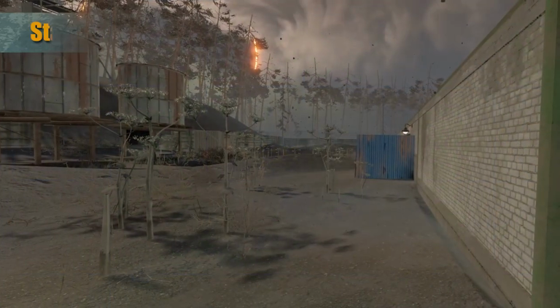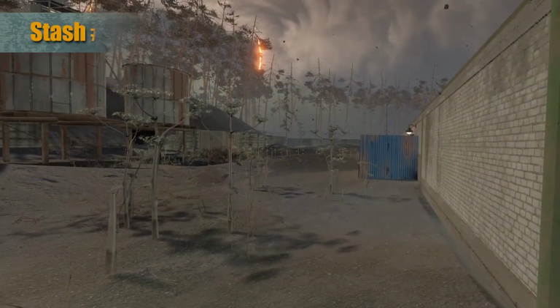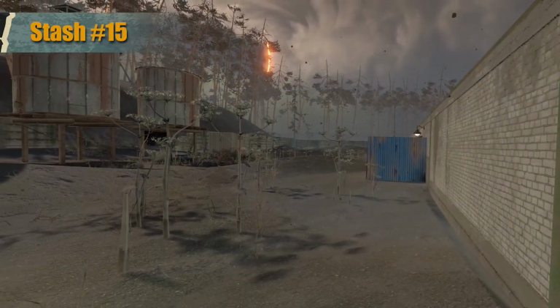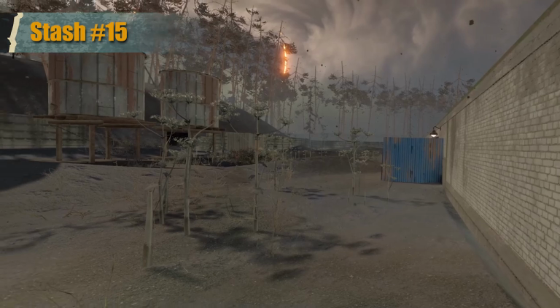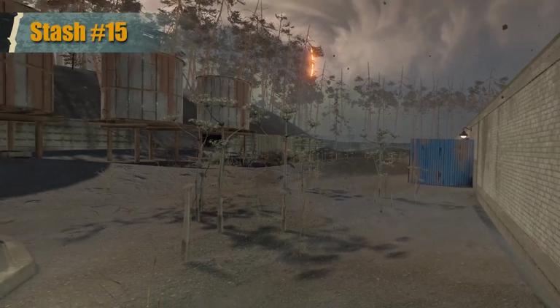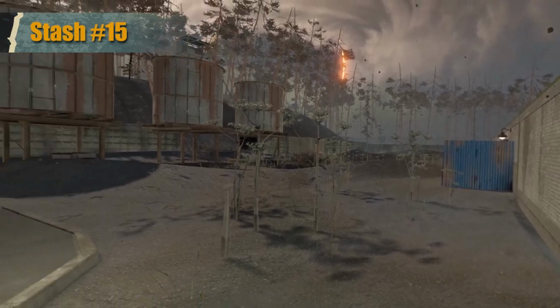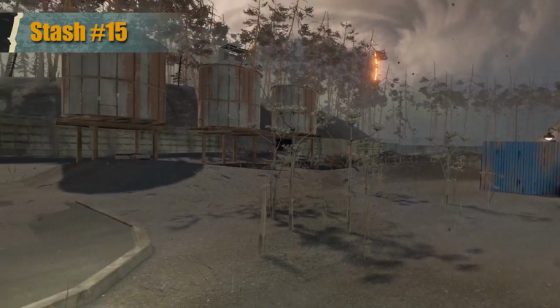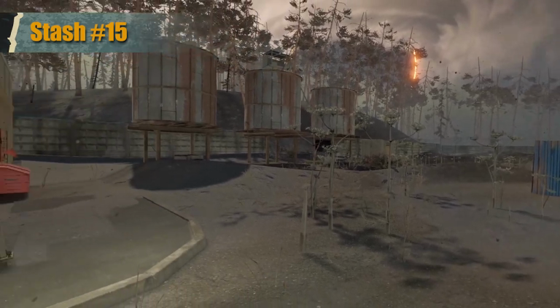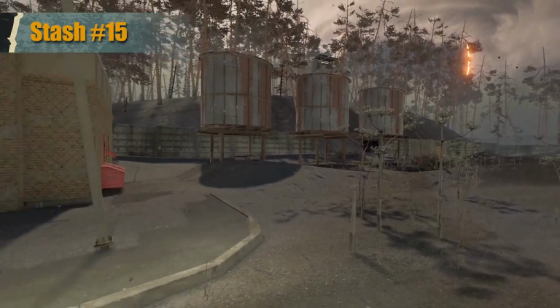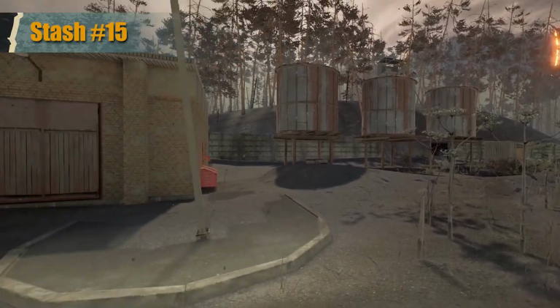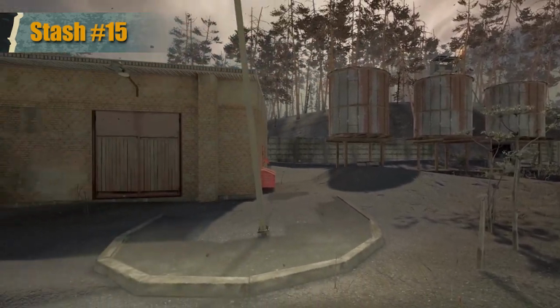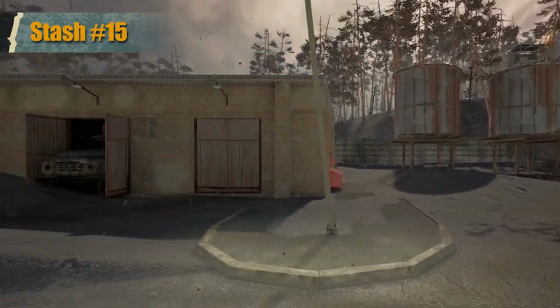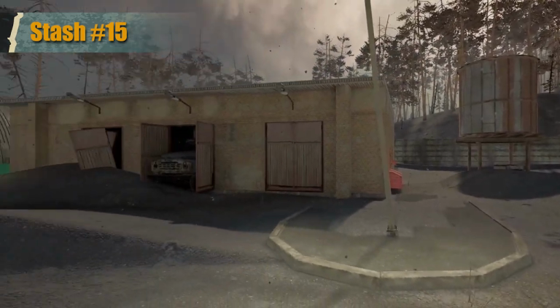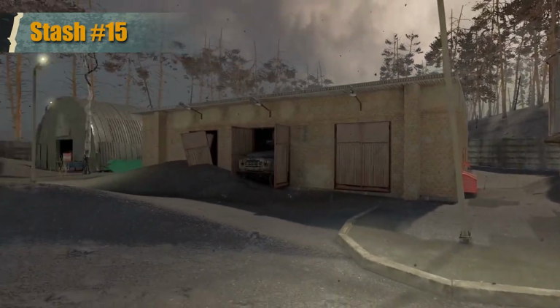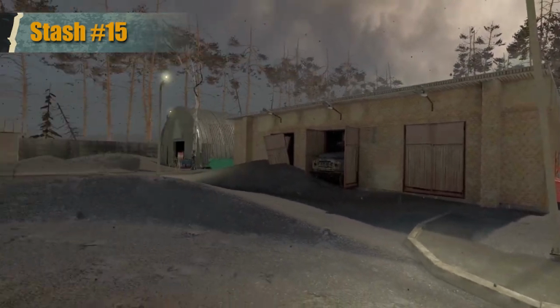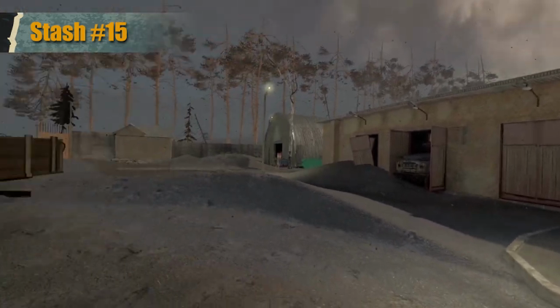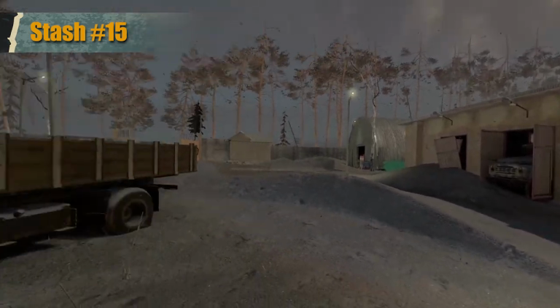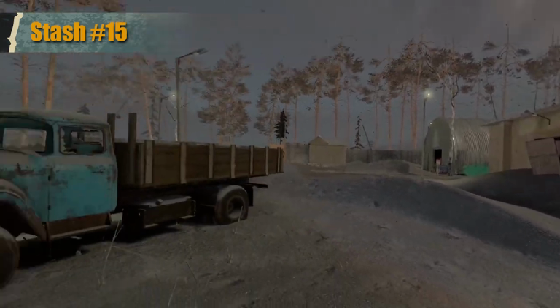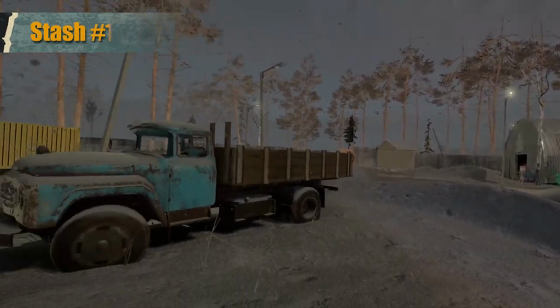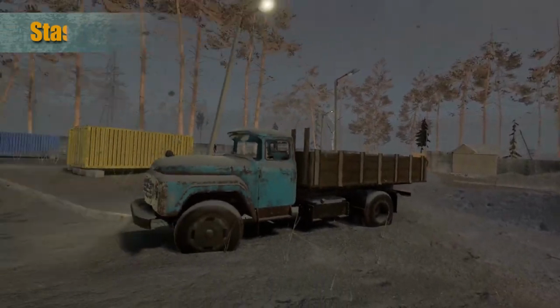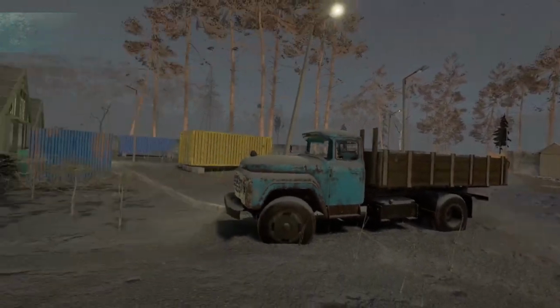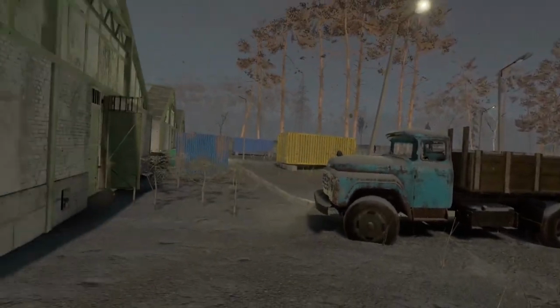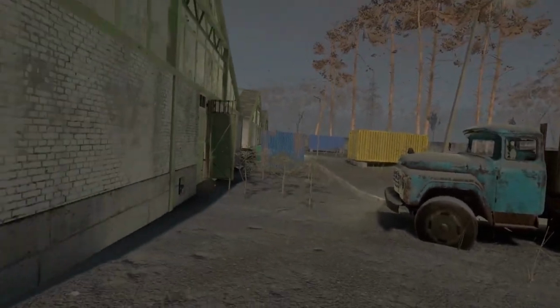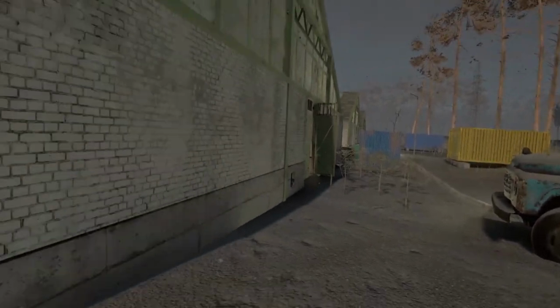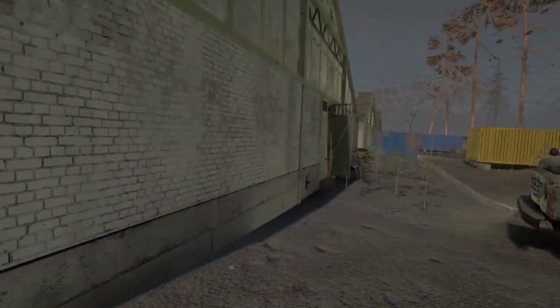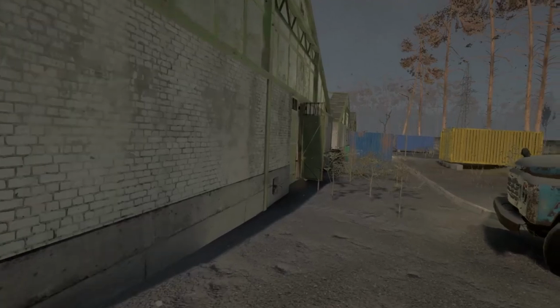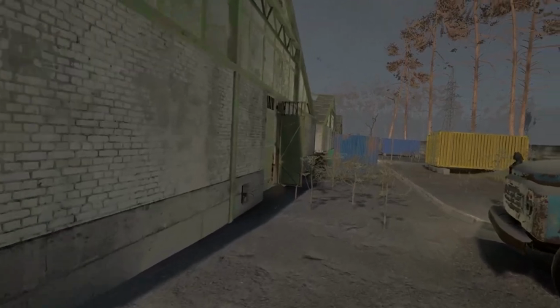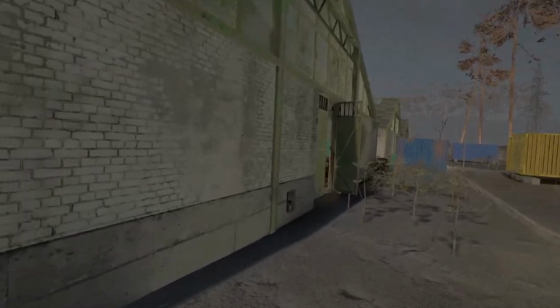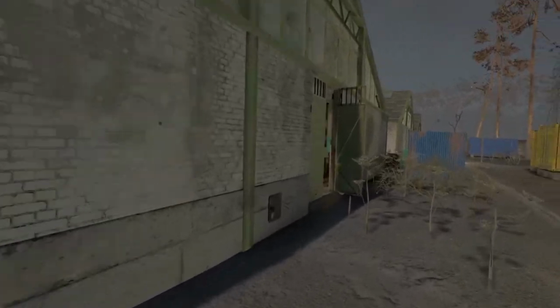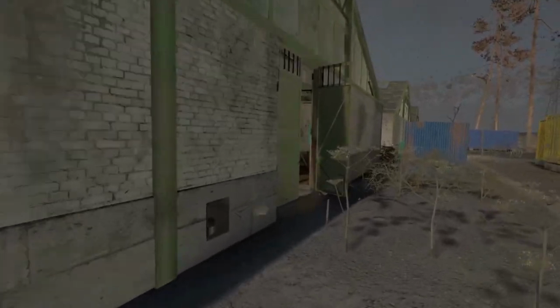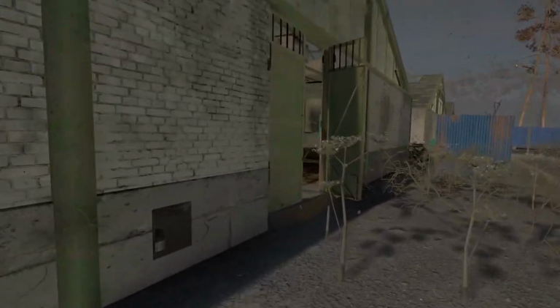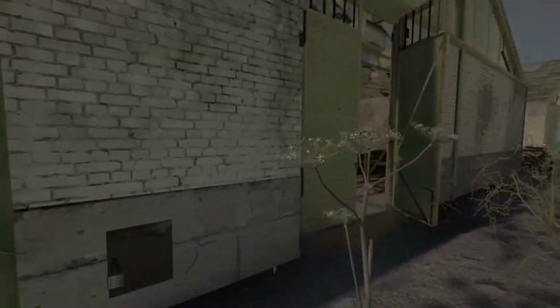Stash 15 is at the grow houses. In it is a hunting shotgun, three boxes of slugs with a total of seven shells, and a Spectre 4x scope.